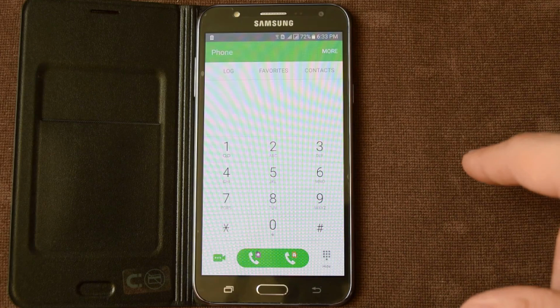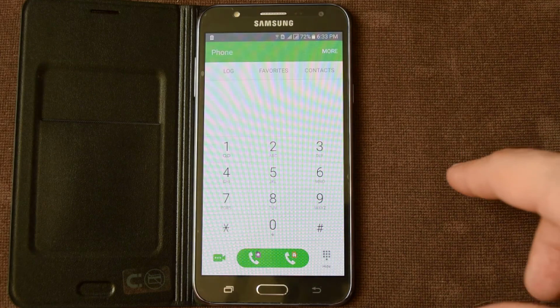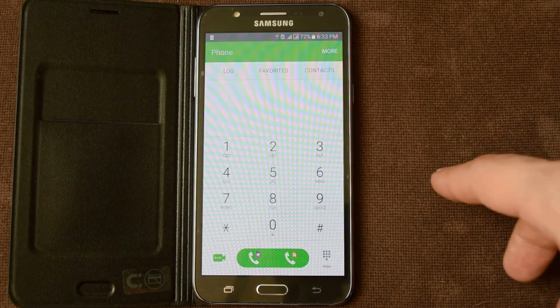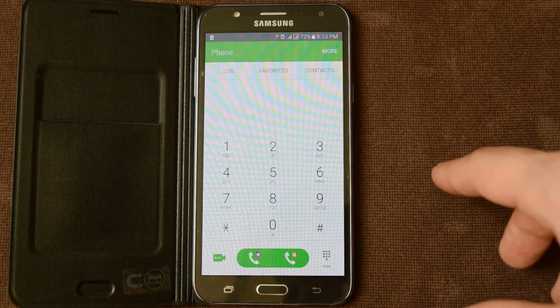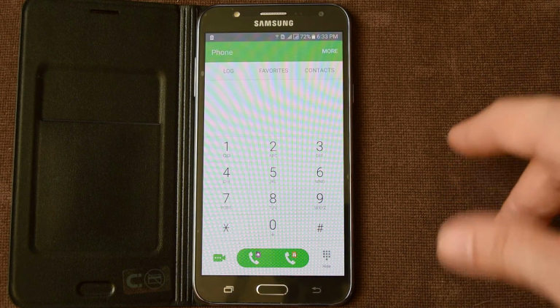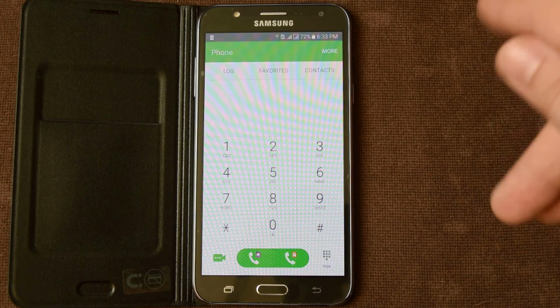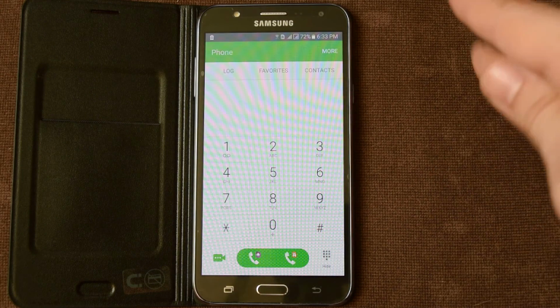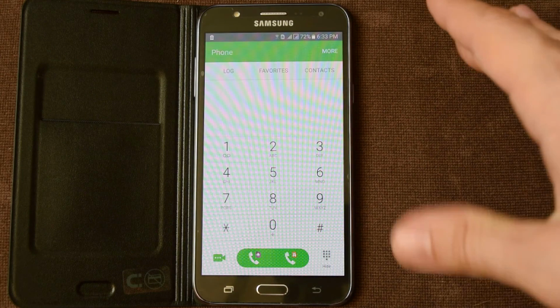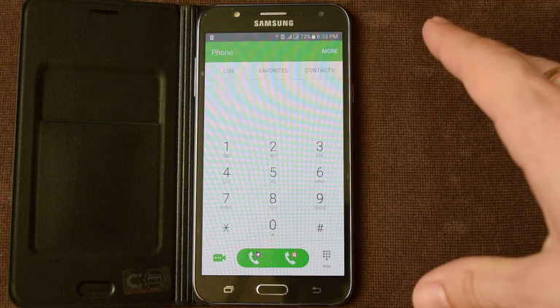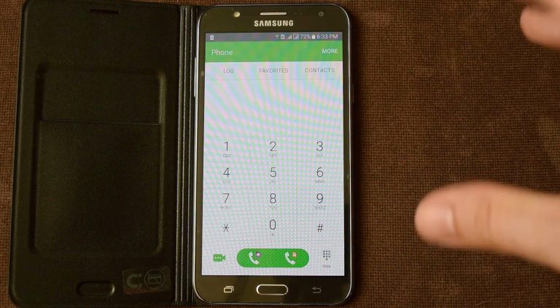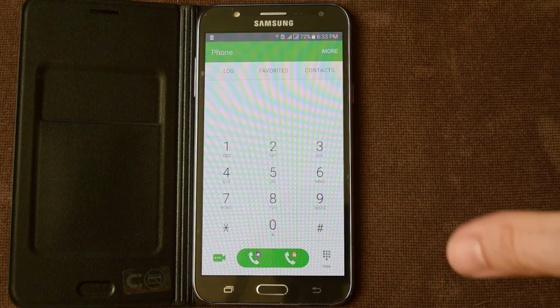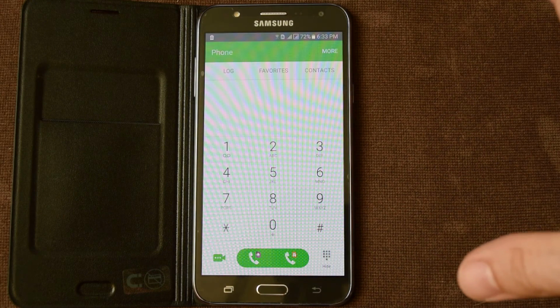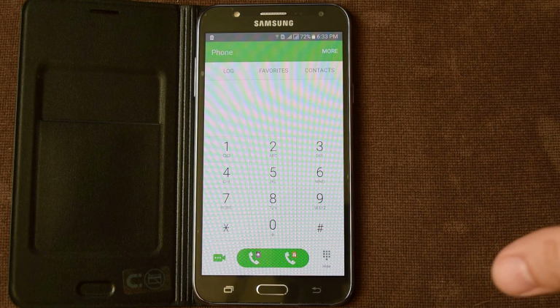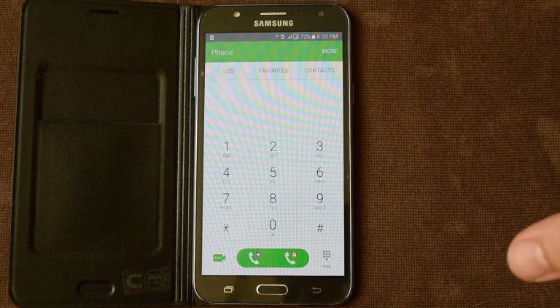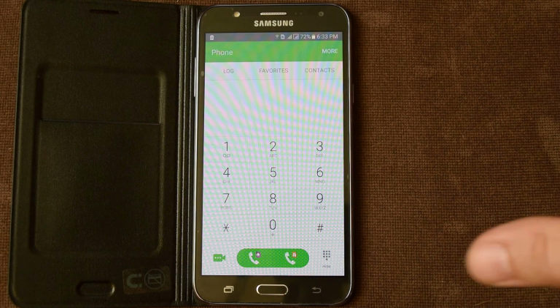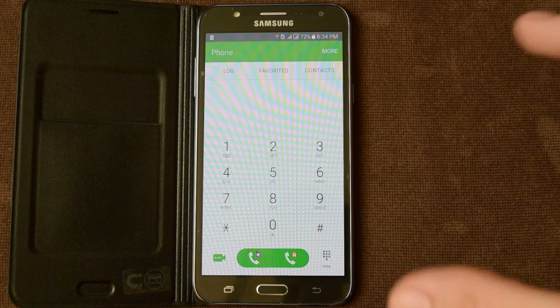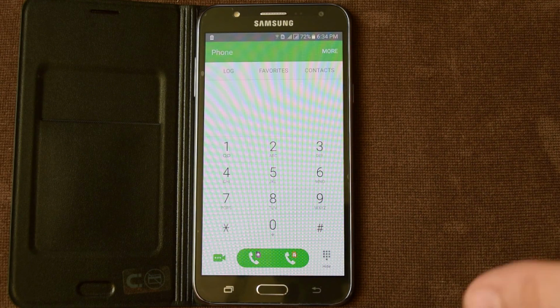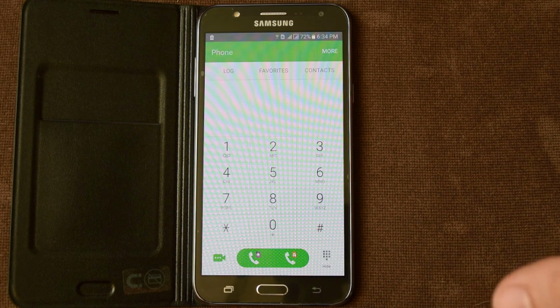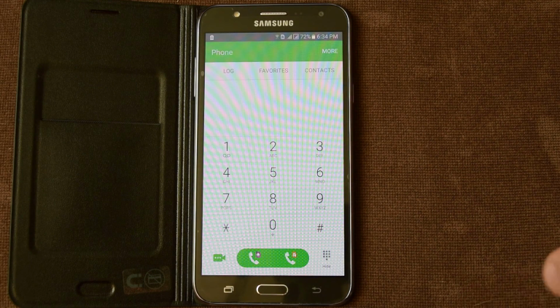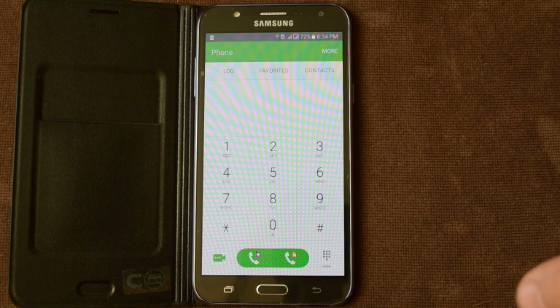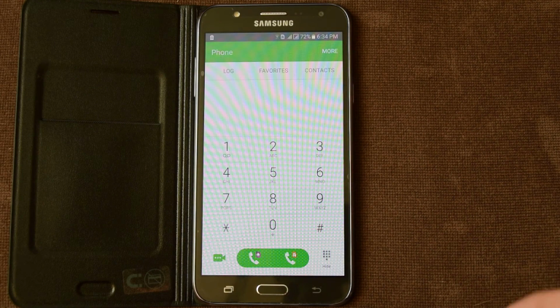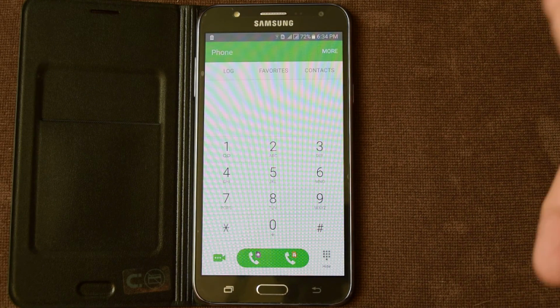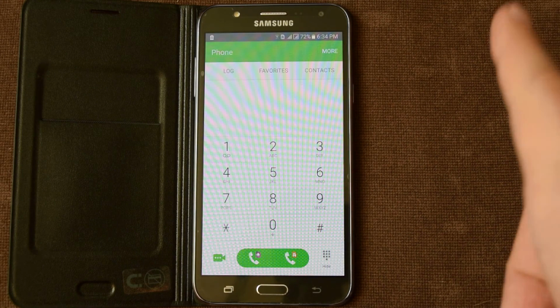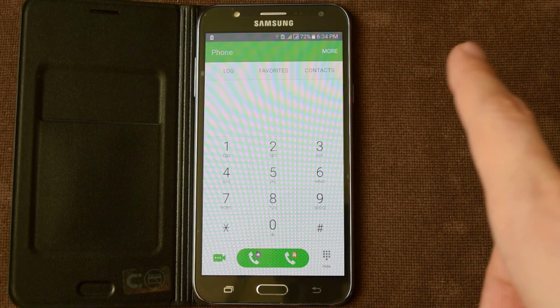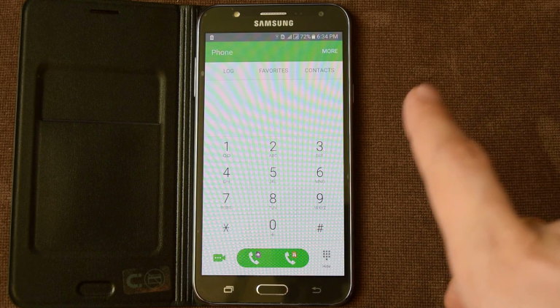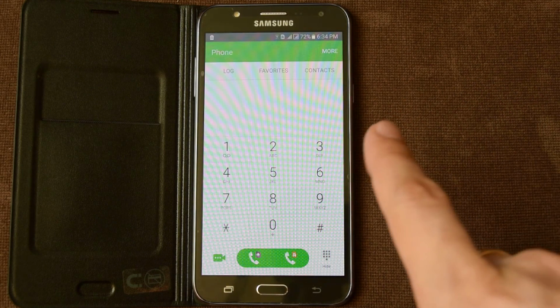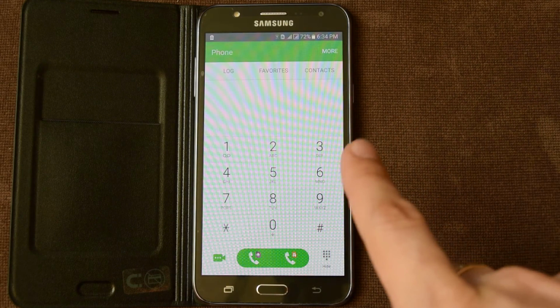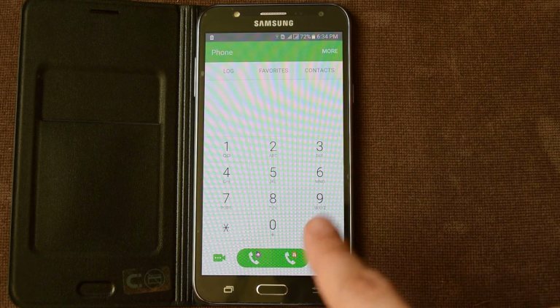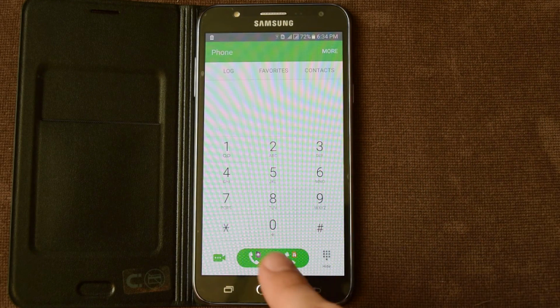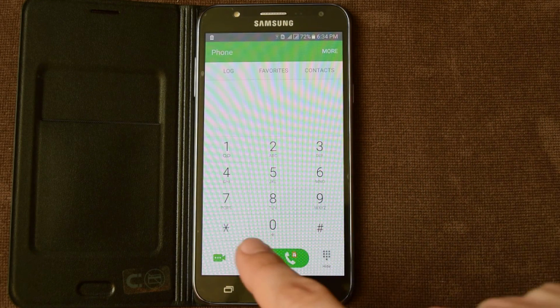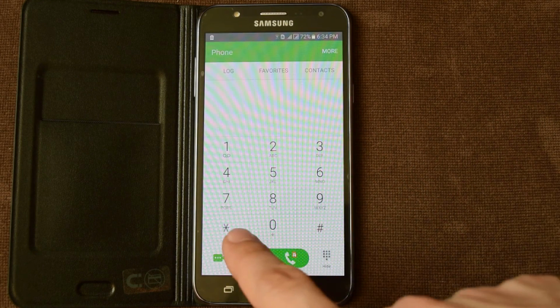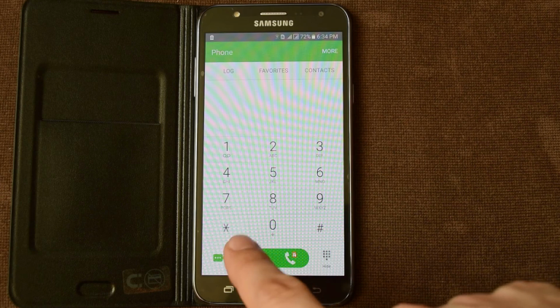Hello guys! I'm going to show you some secret codes for Samsung Galaxy smartphones.